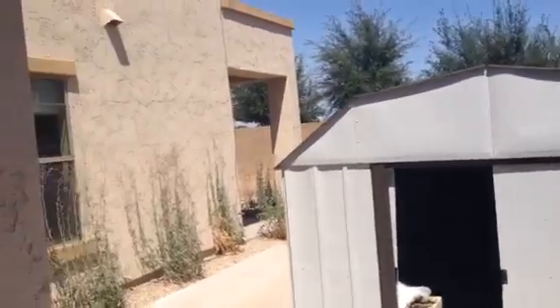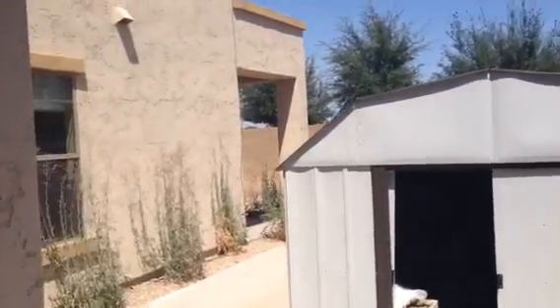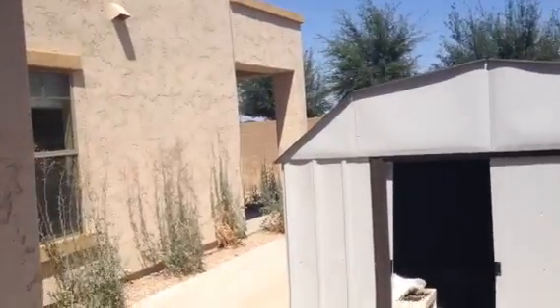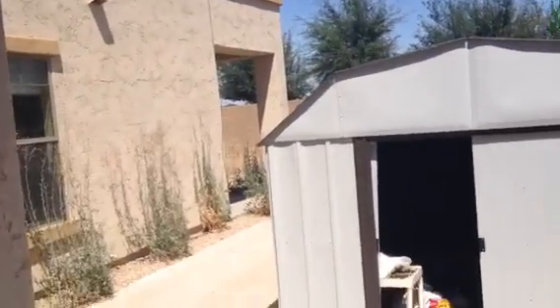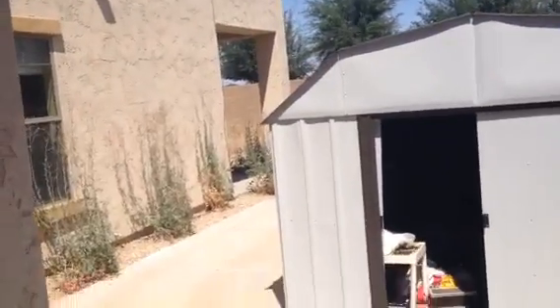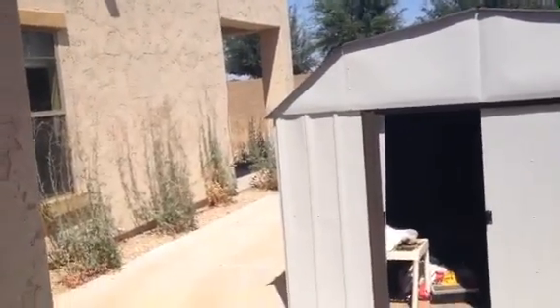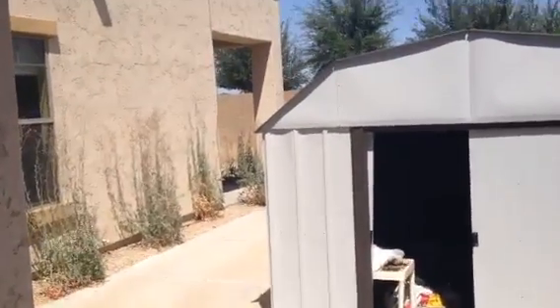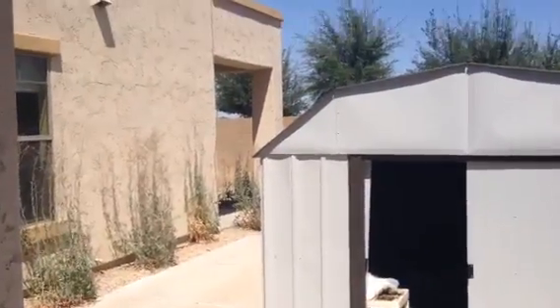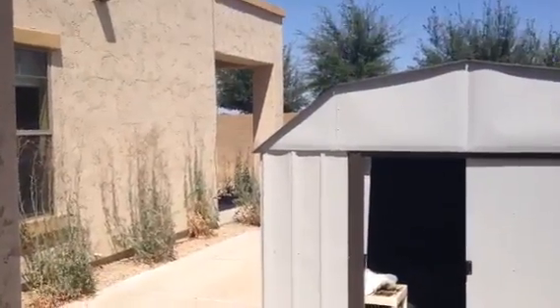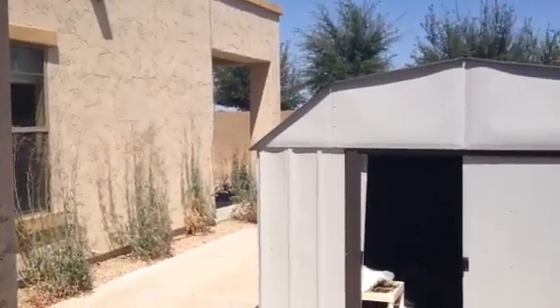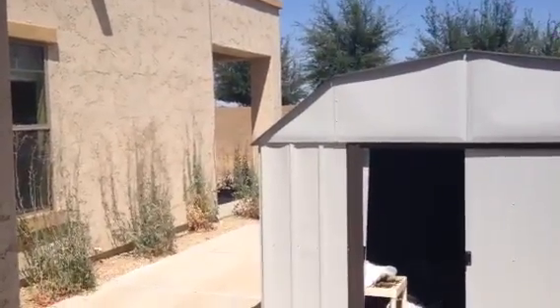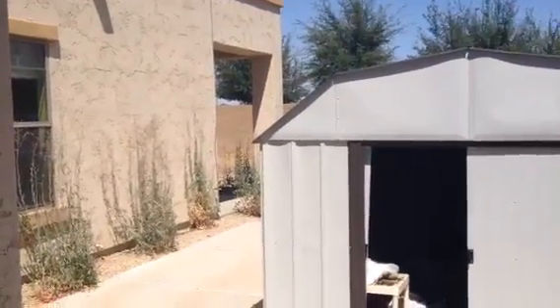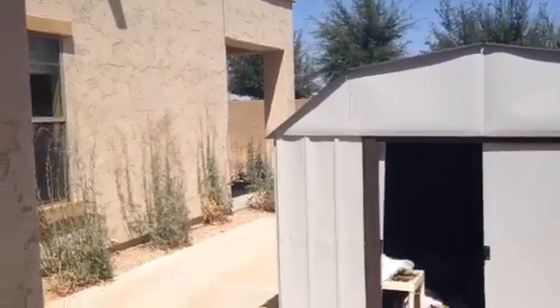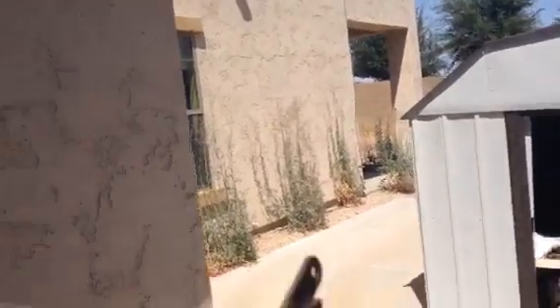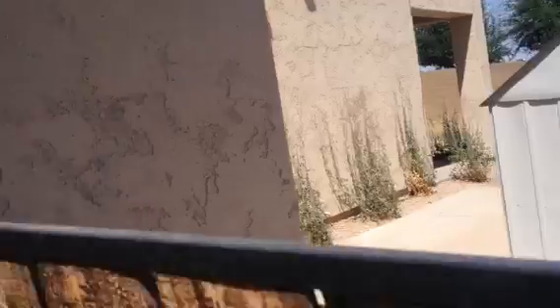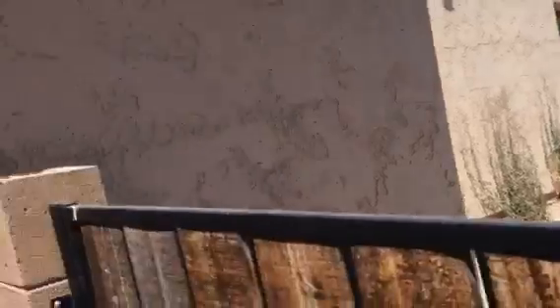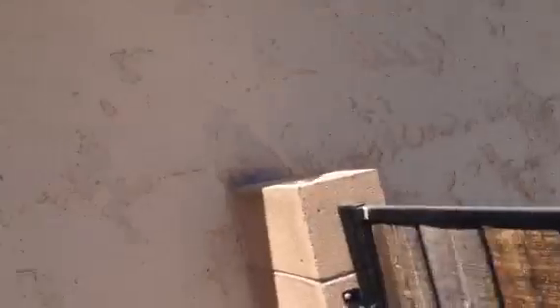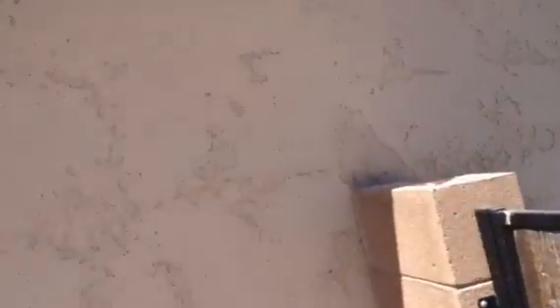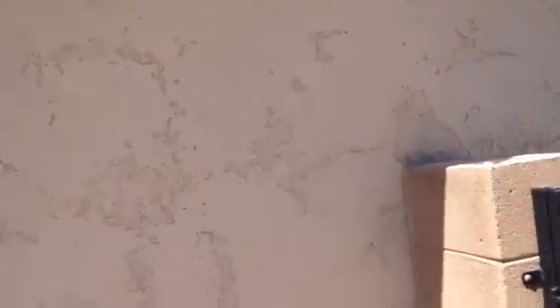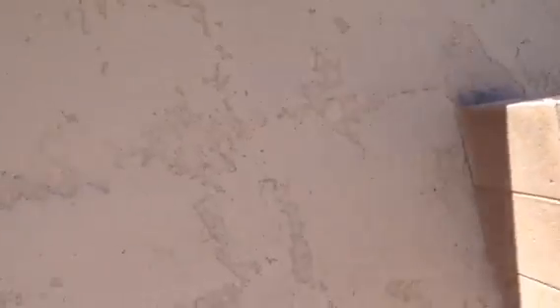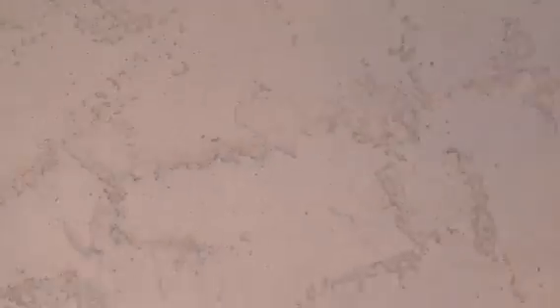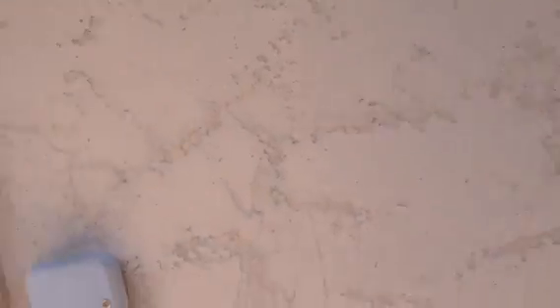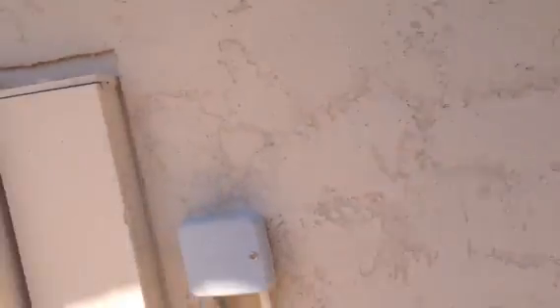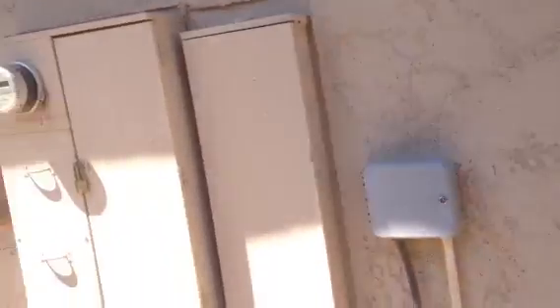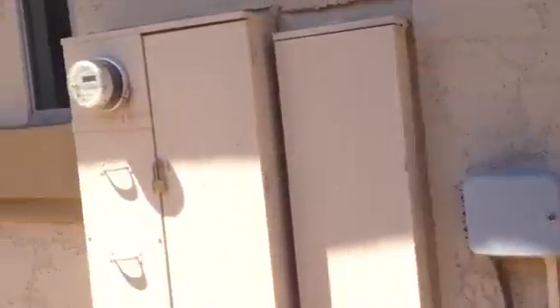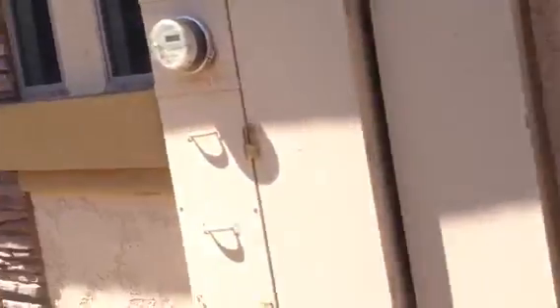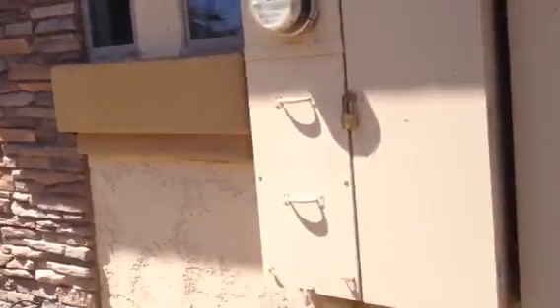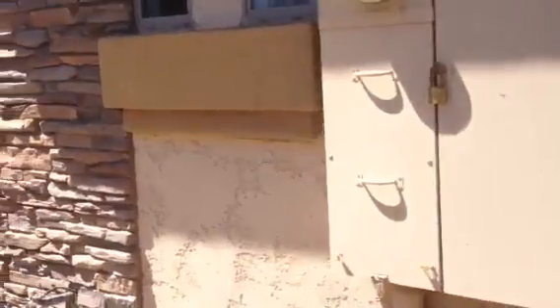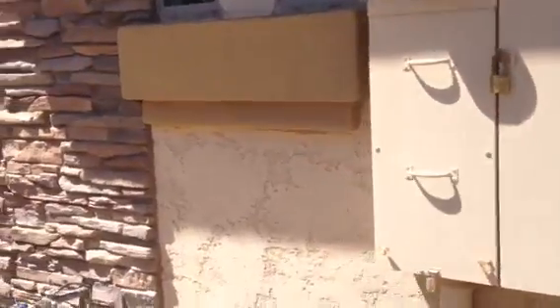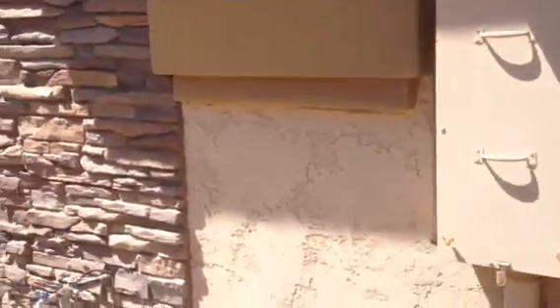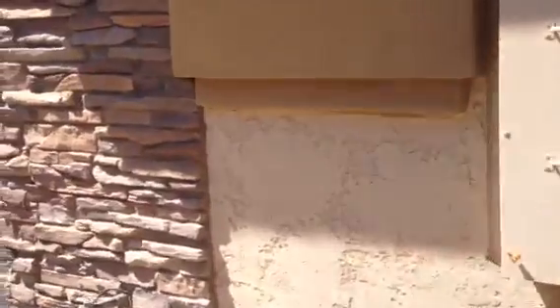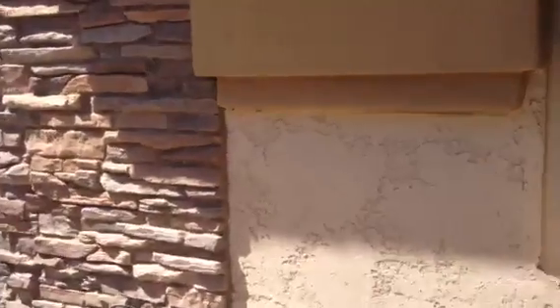It has a covered porch in the back. Fascia boards look good. Soffits look good.